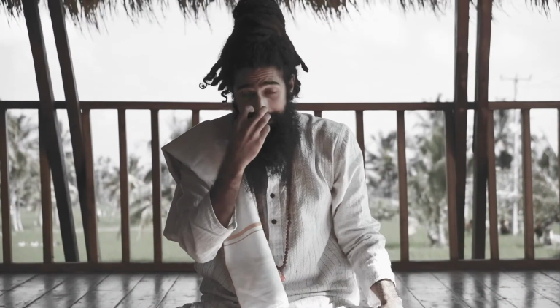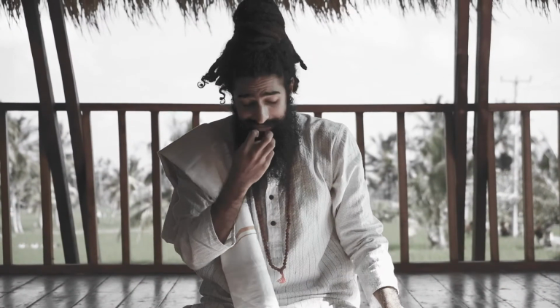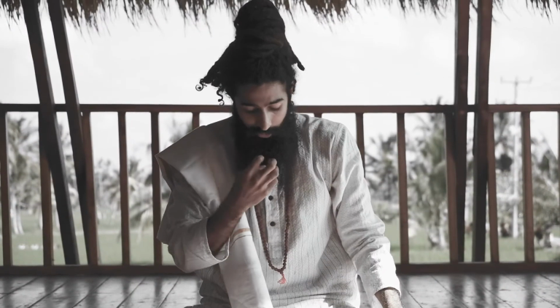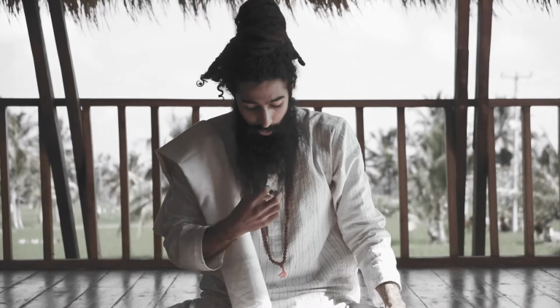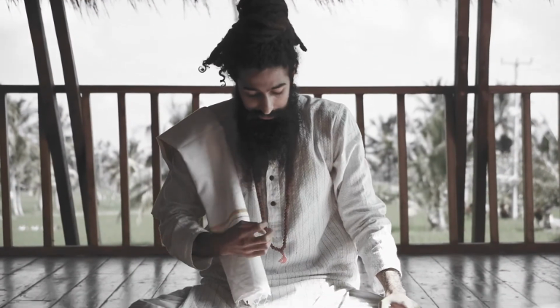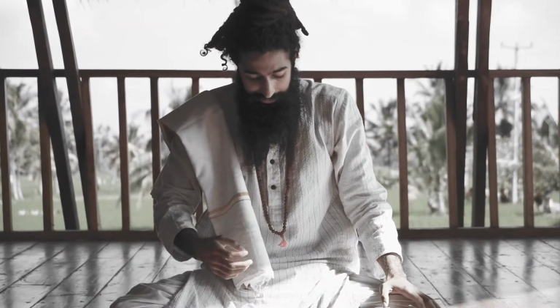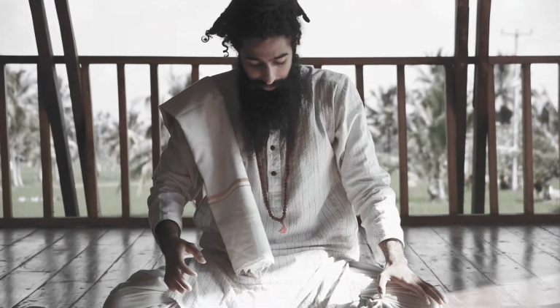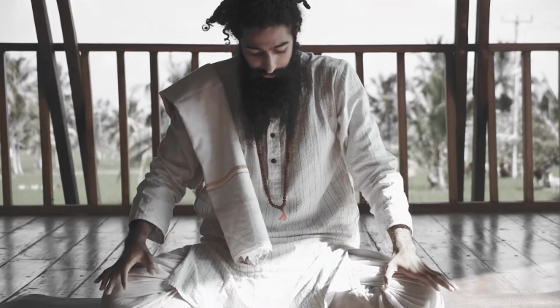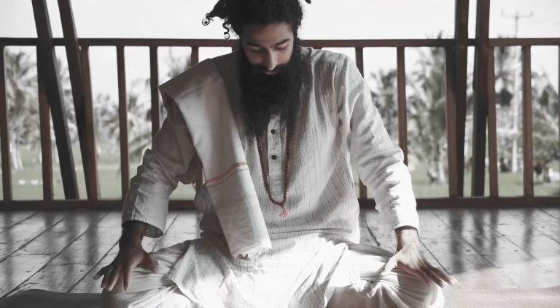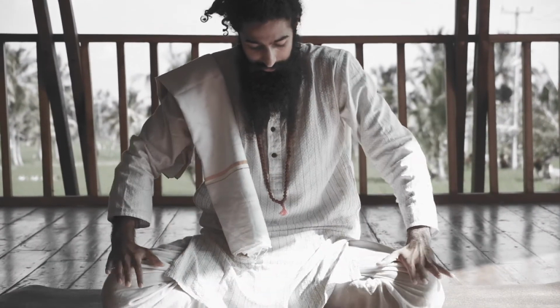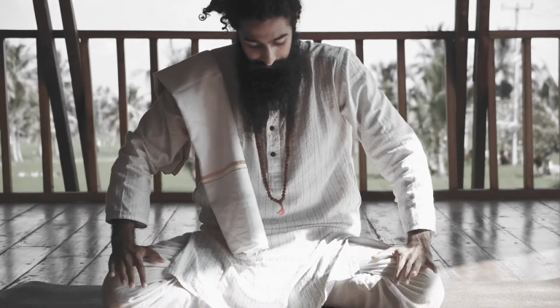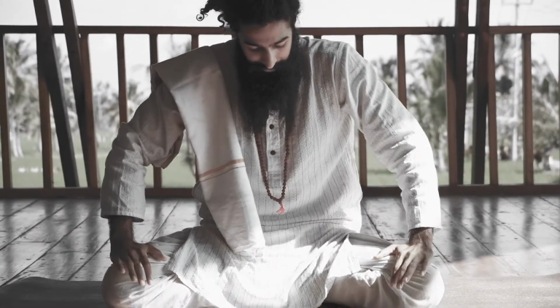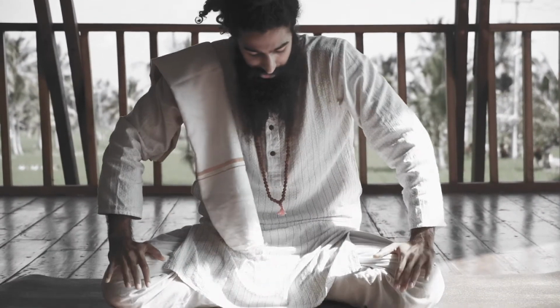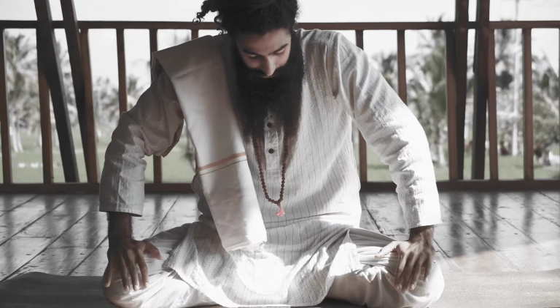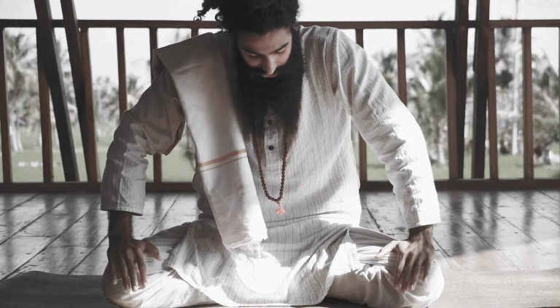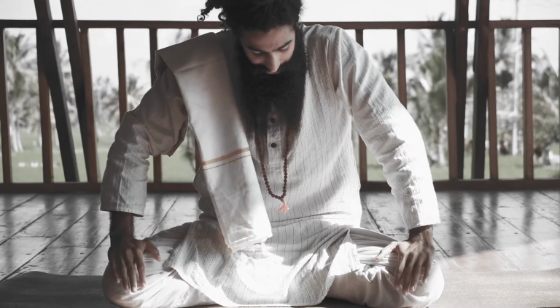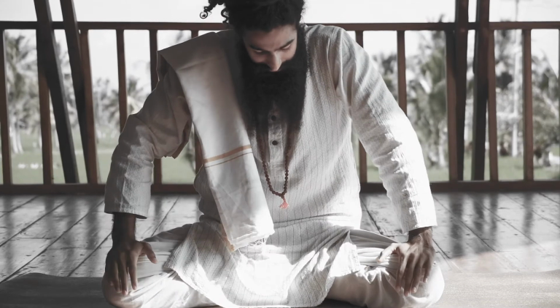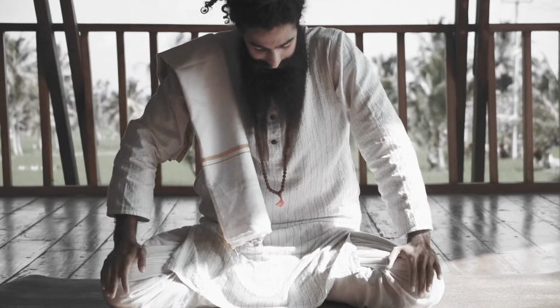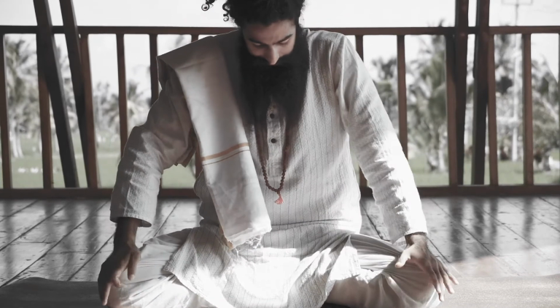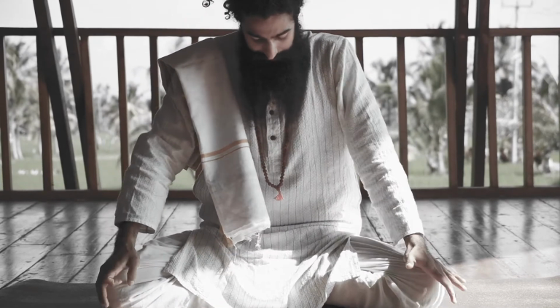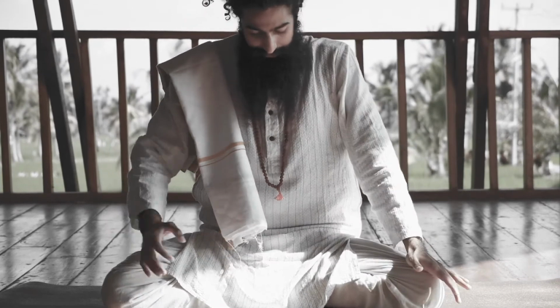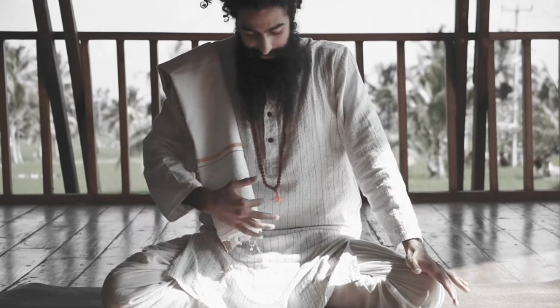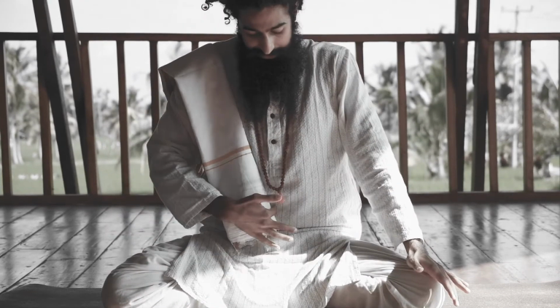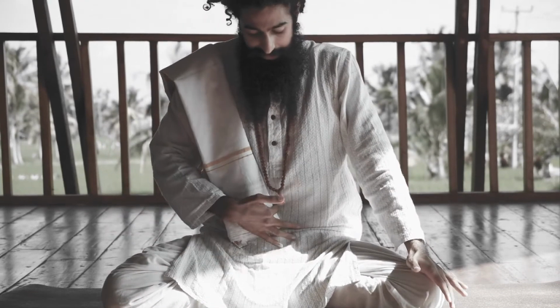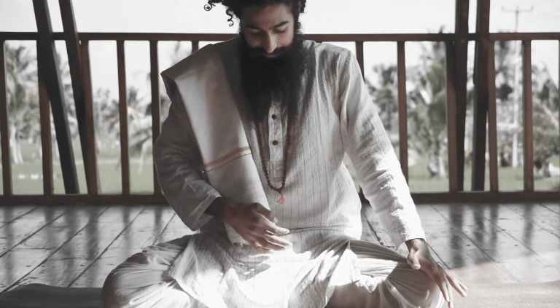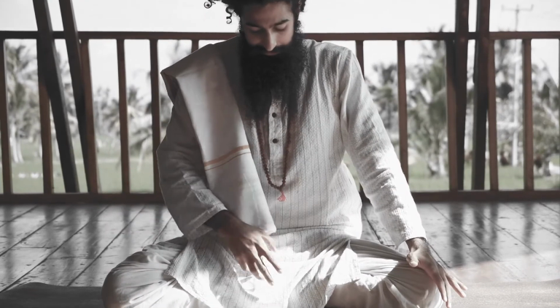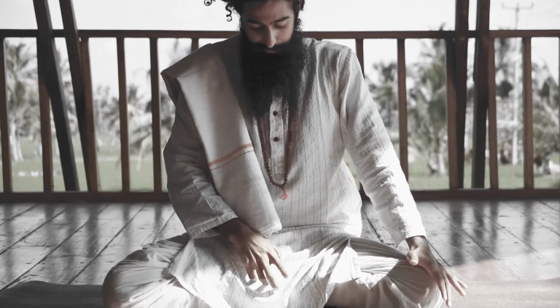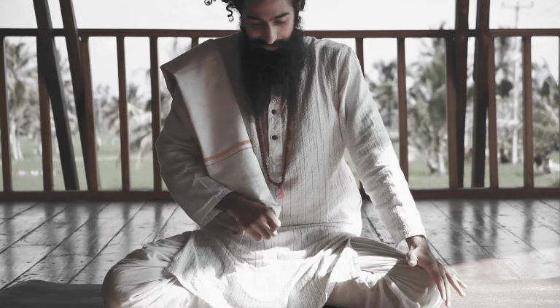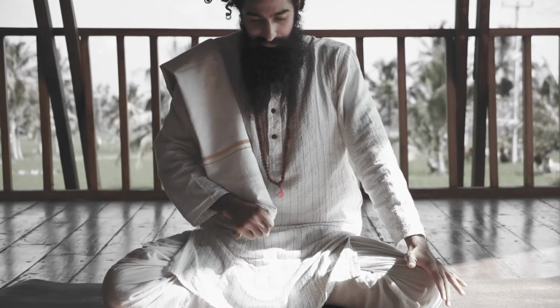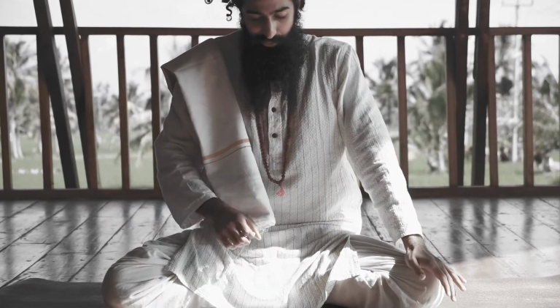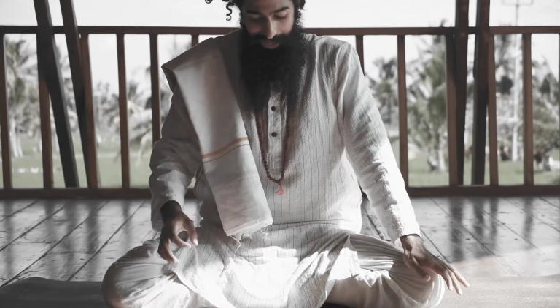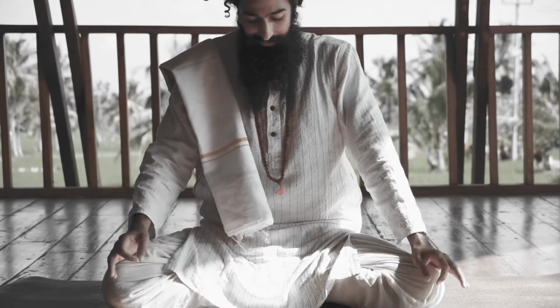Exhaling all the air out, chin to chest, stomach inside, pelvic floor active.